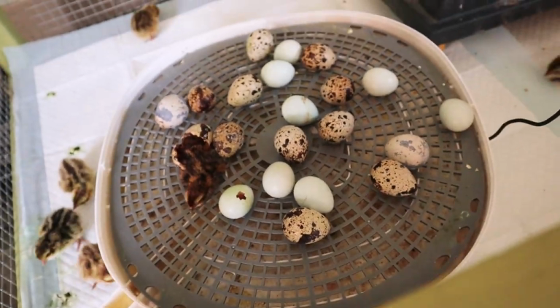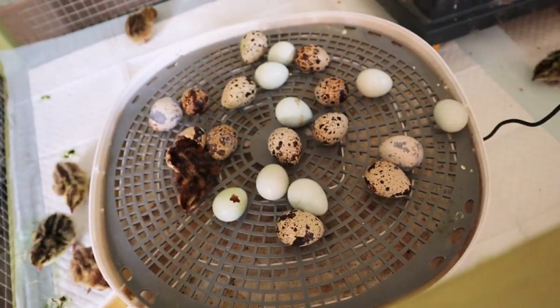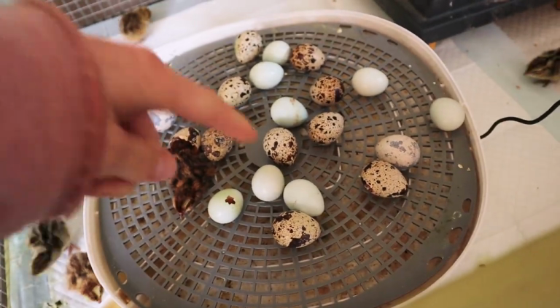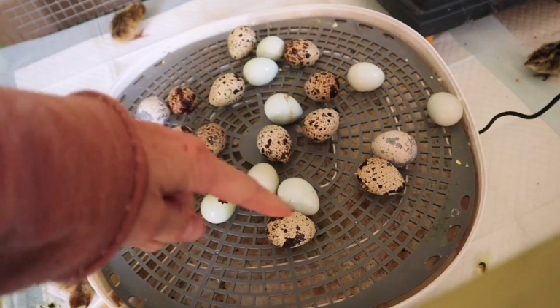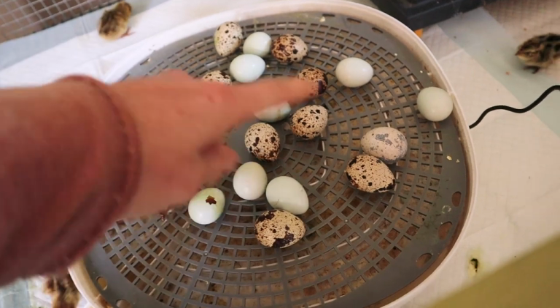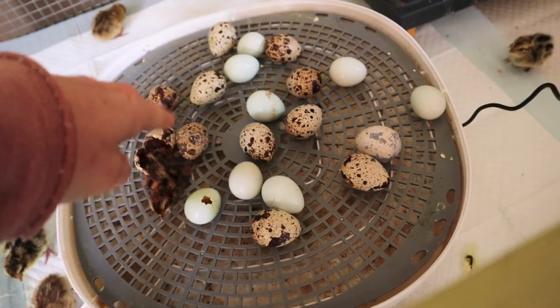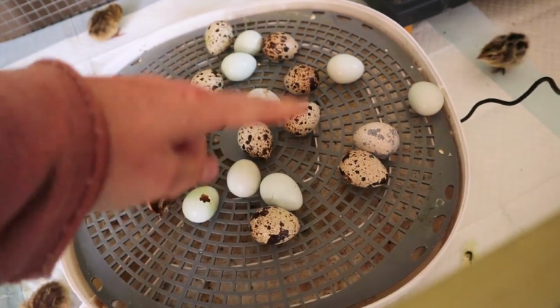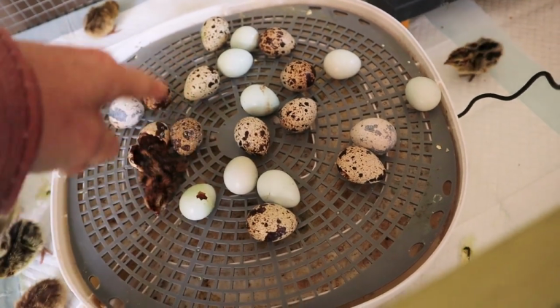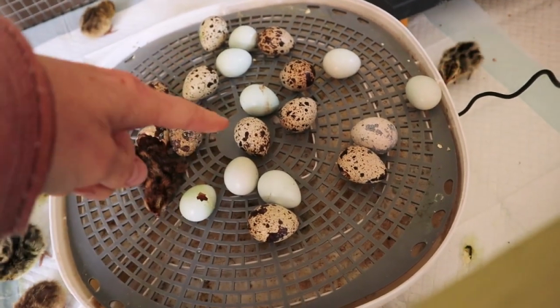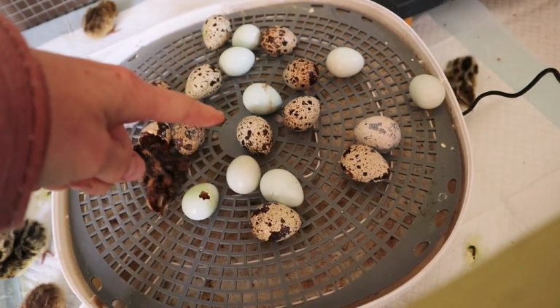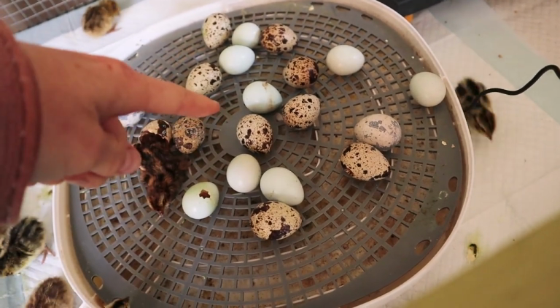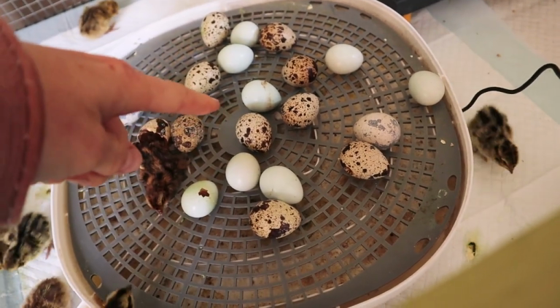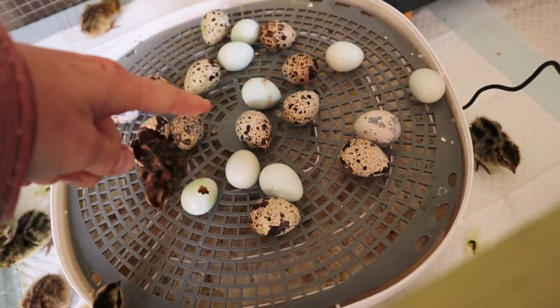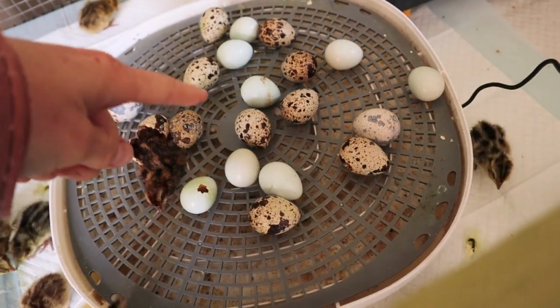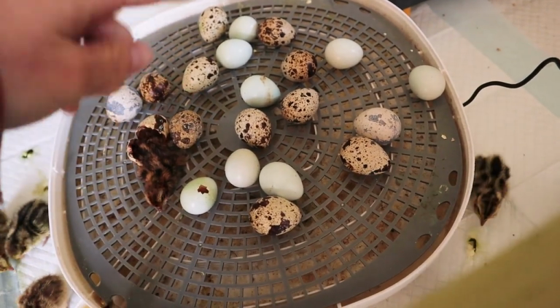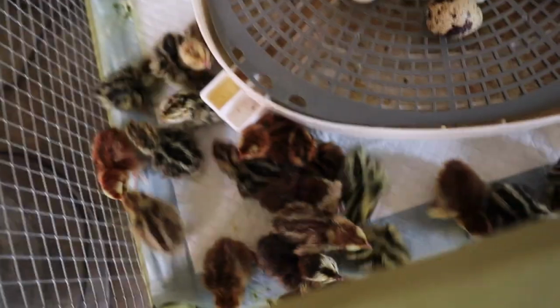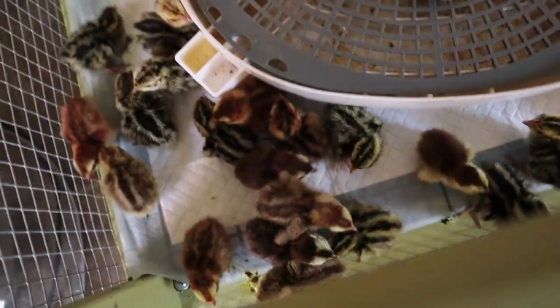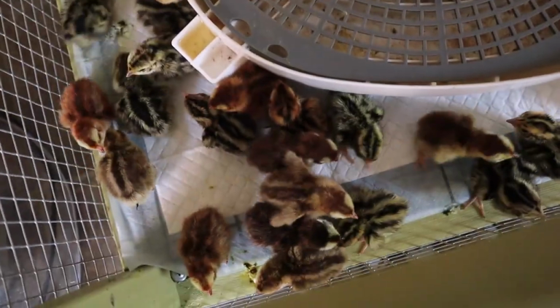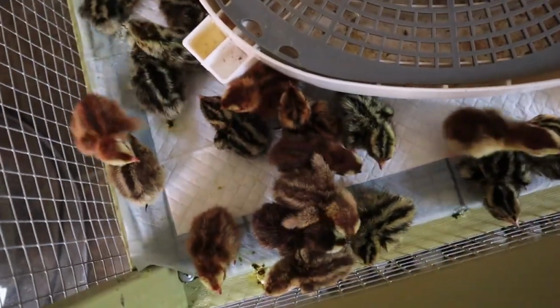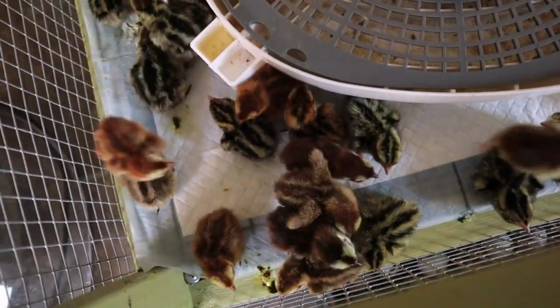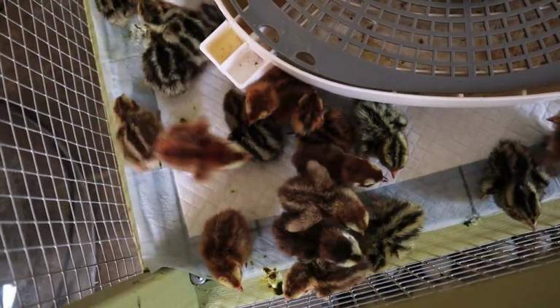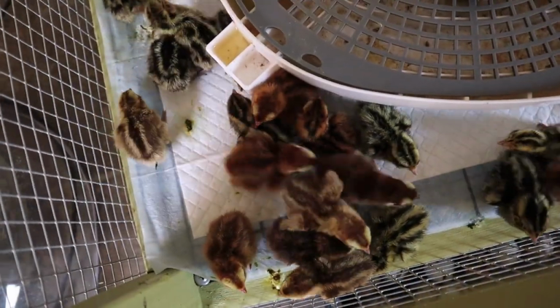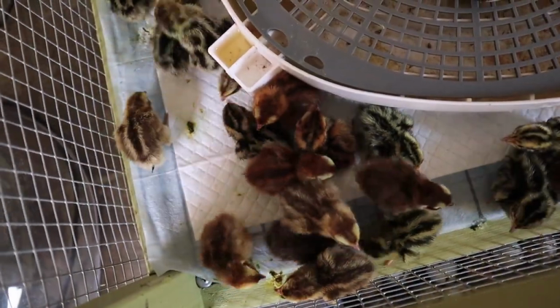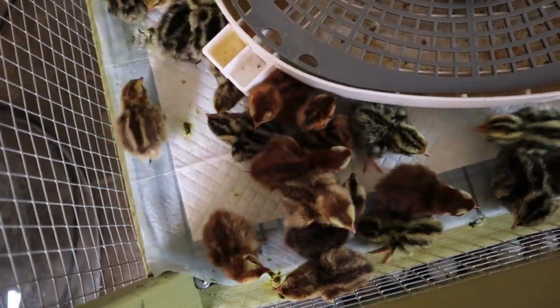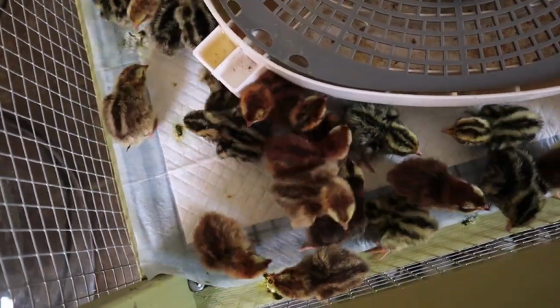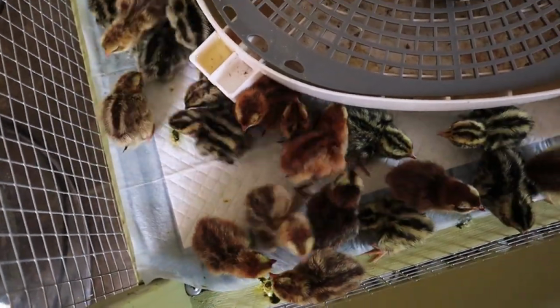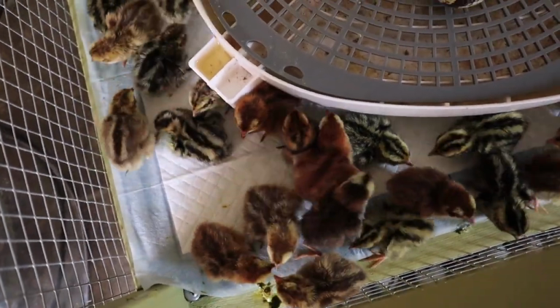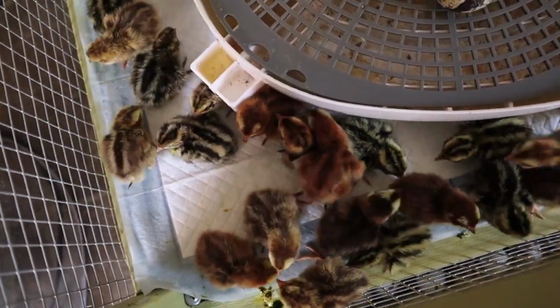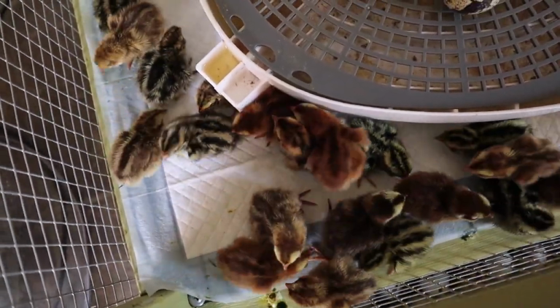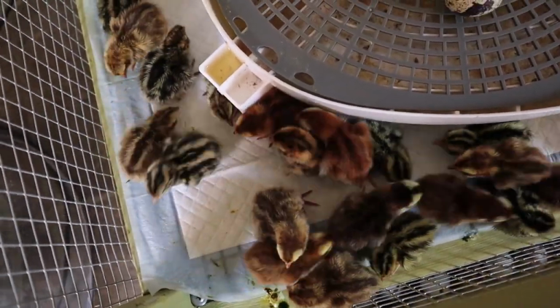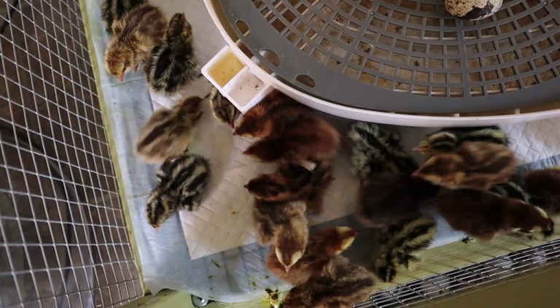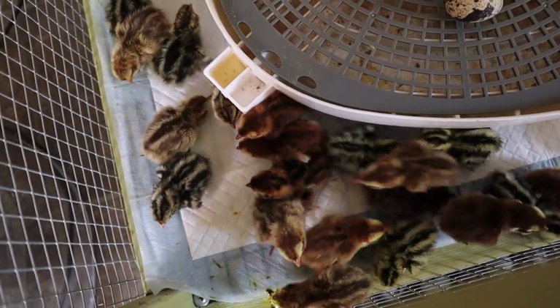And then all of these eggs are the ones that have not hatched. We have so many chicks — there's like so many of them.